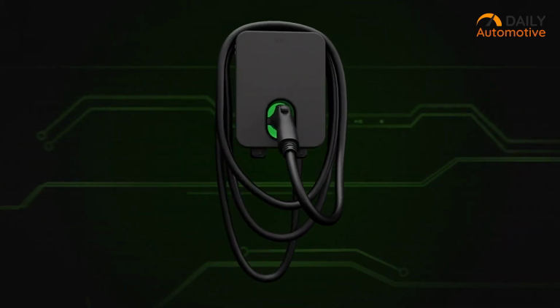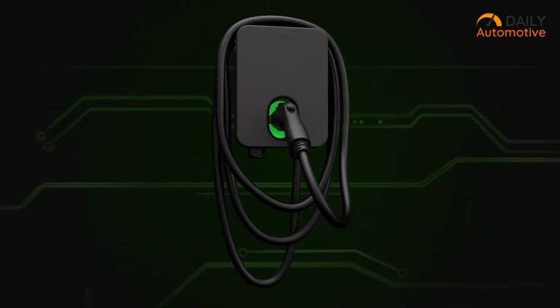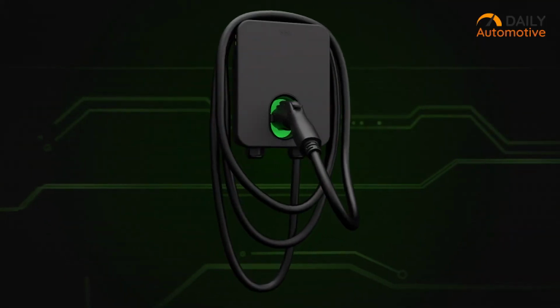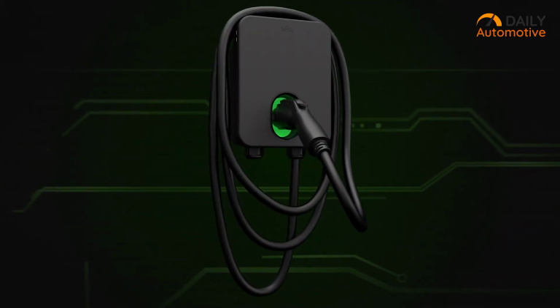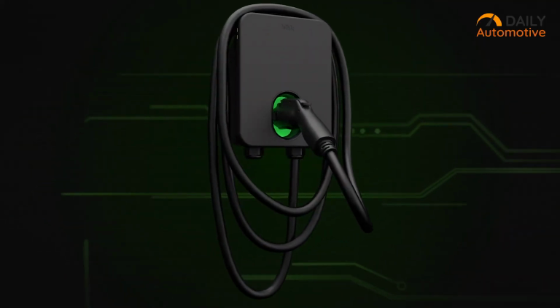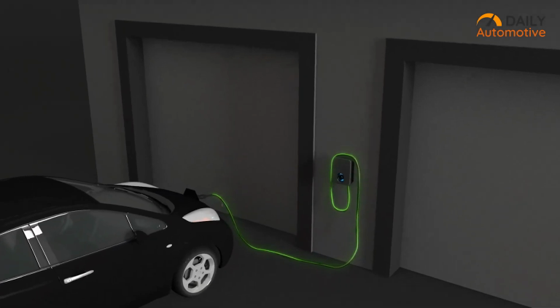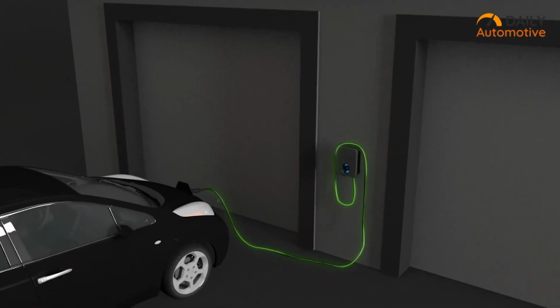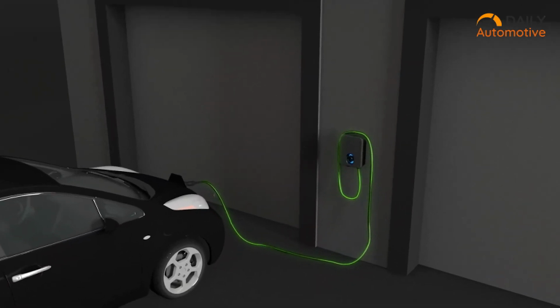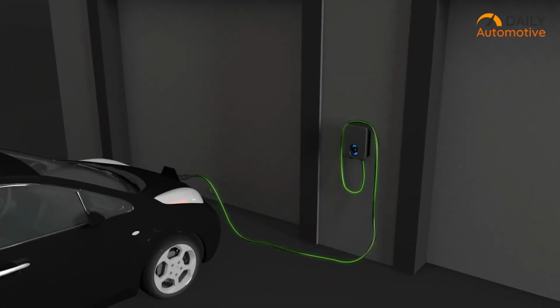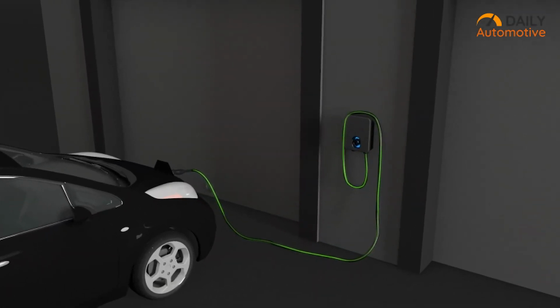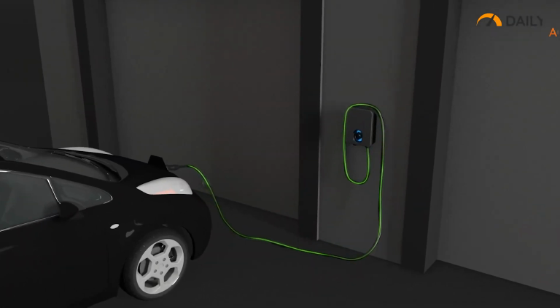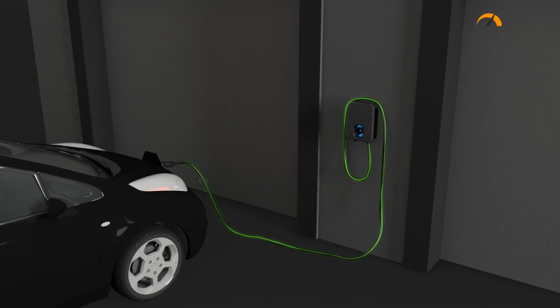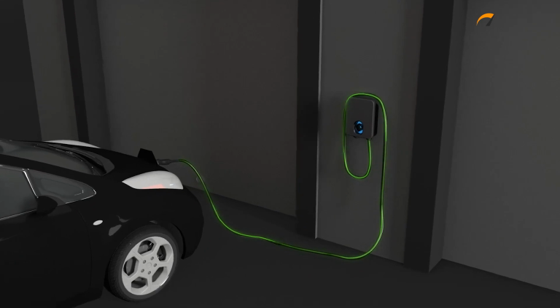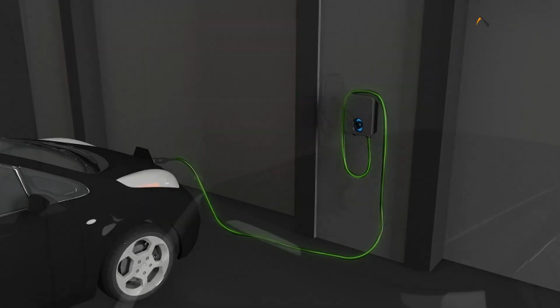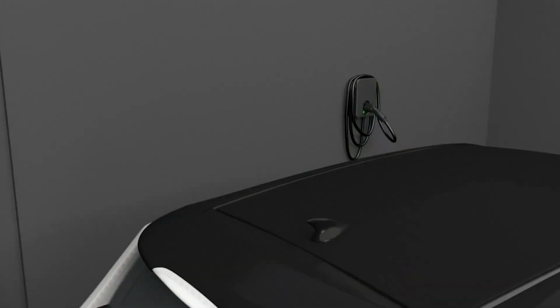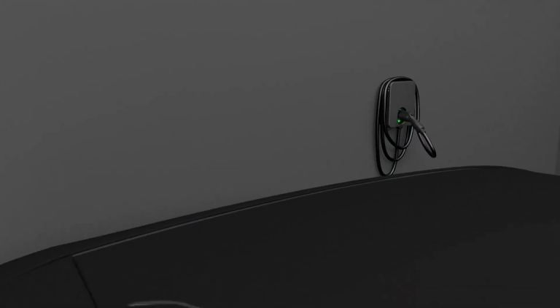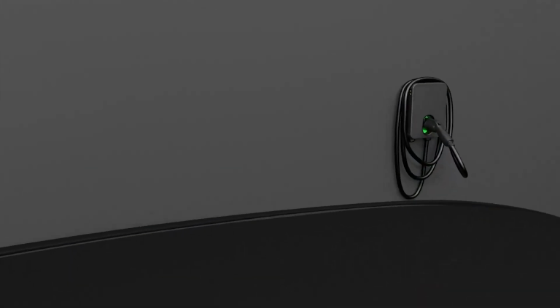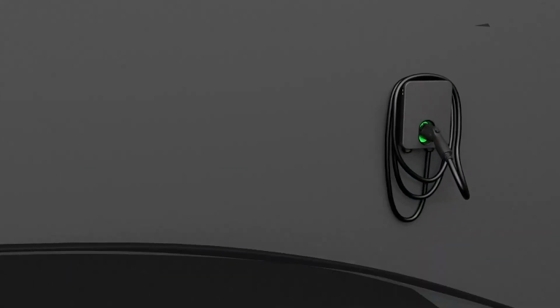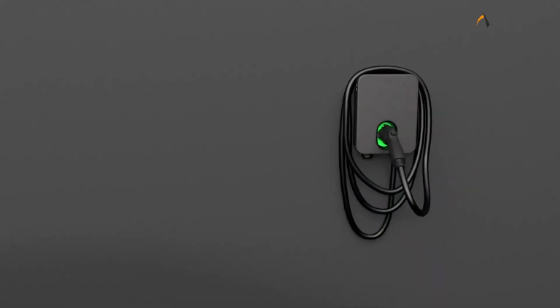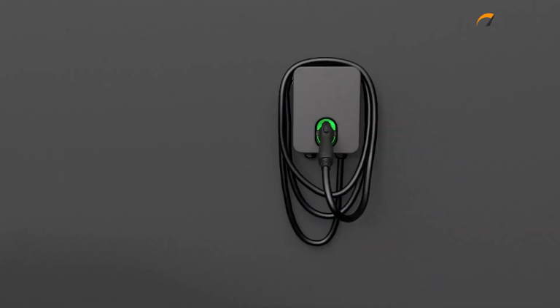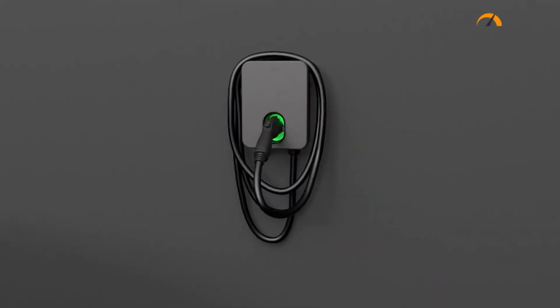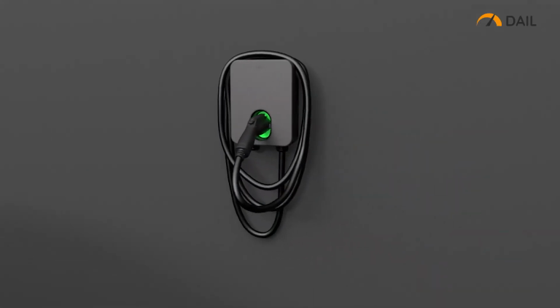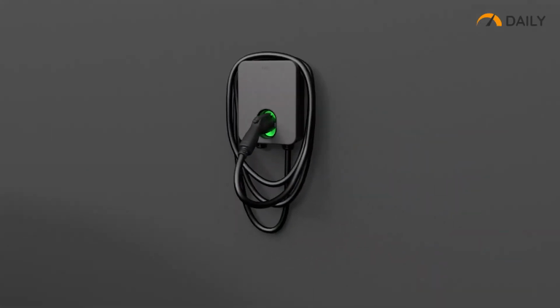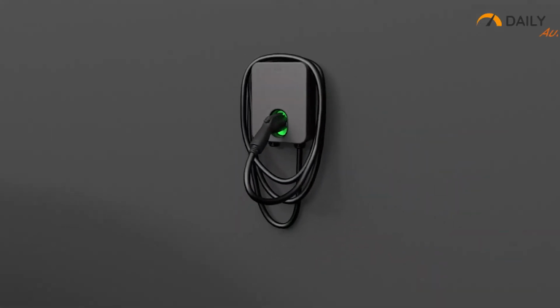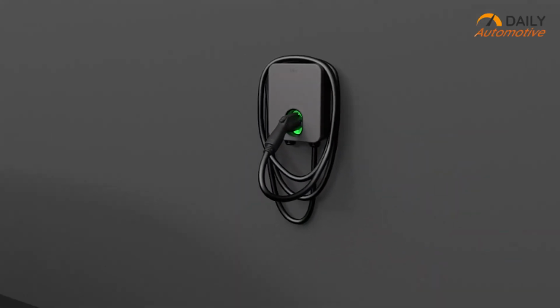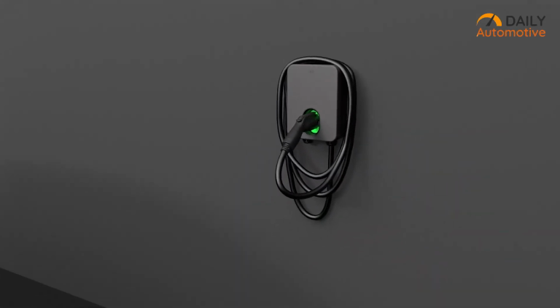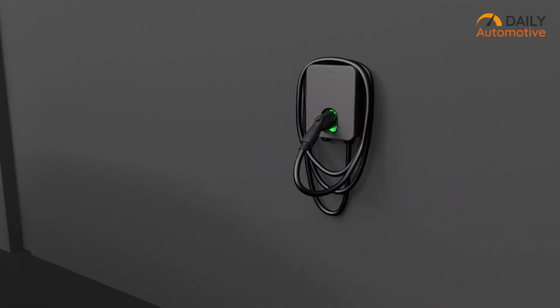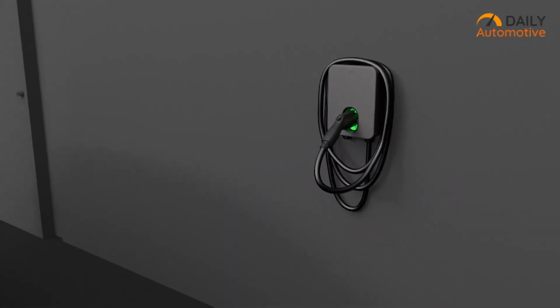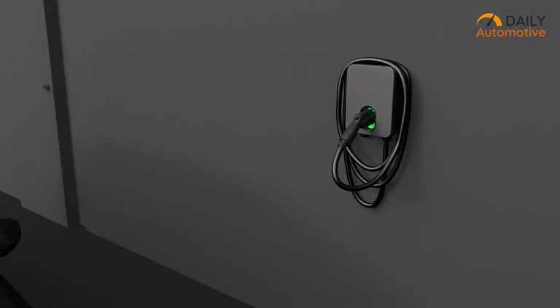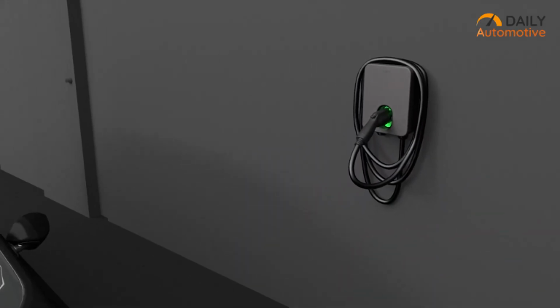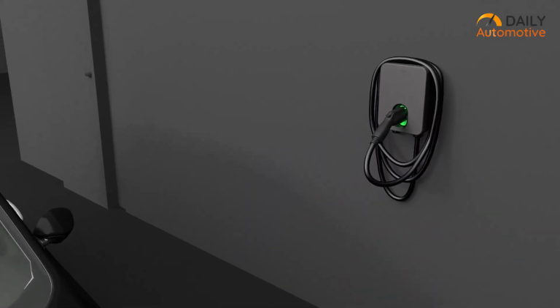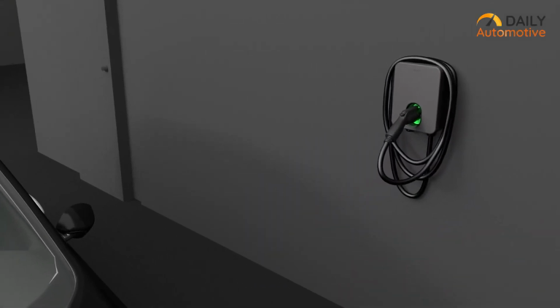Its sleek design, powerful performance, smart connectivity, and practical features make it a good choice for Tesla owners looking to enhance their charging capabilities at home.